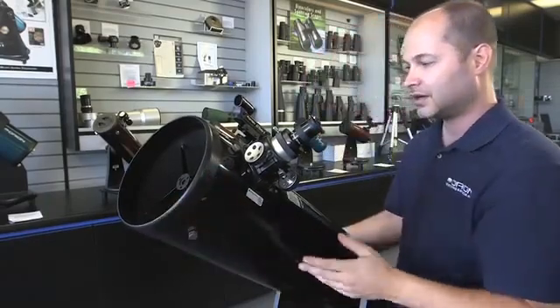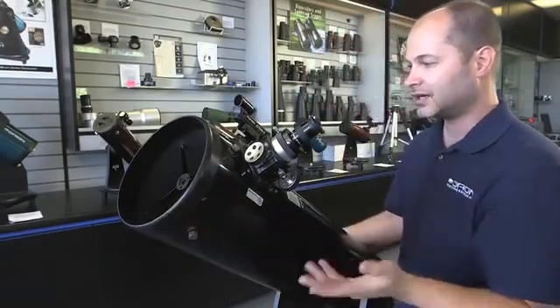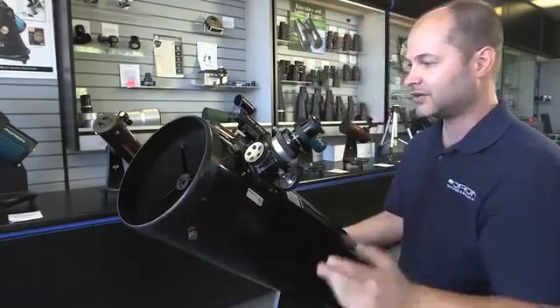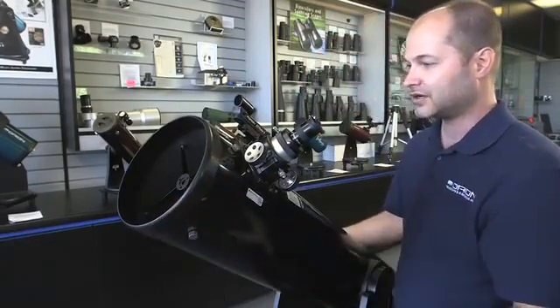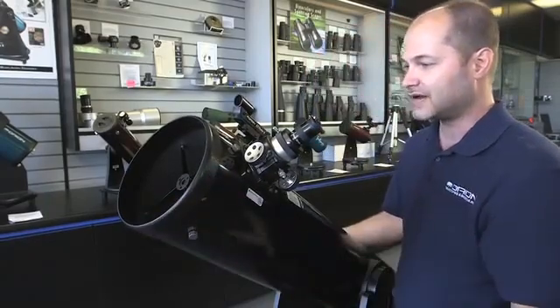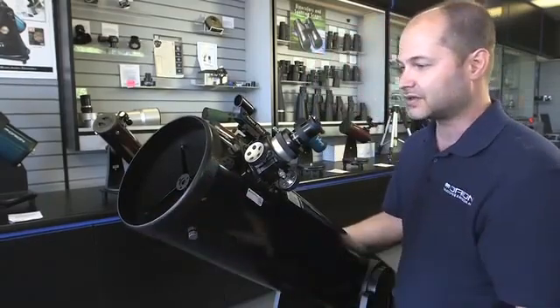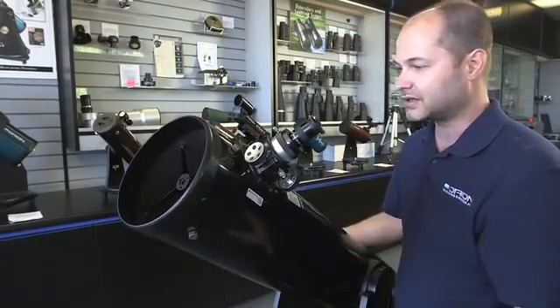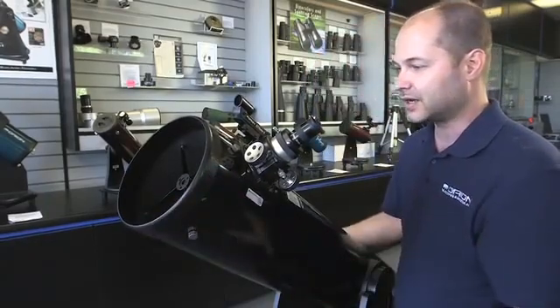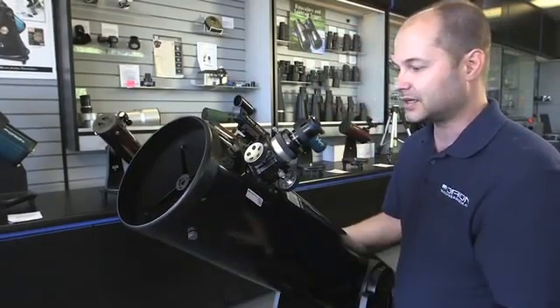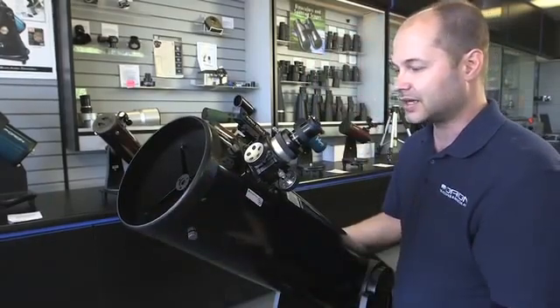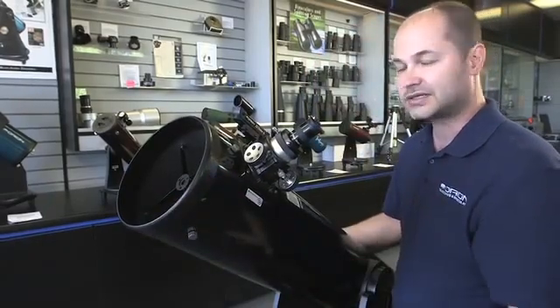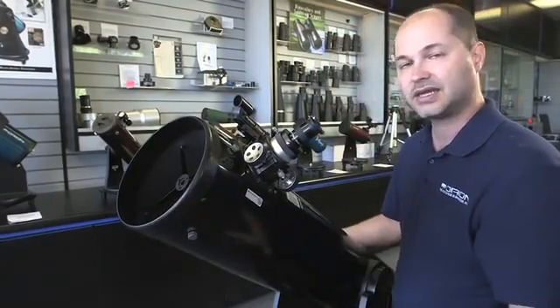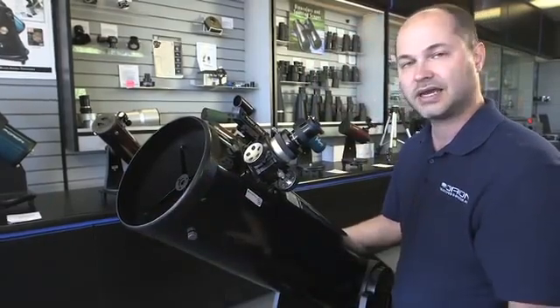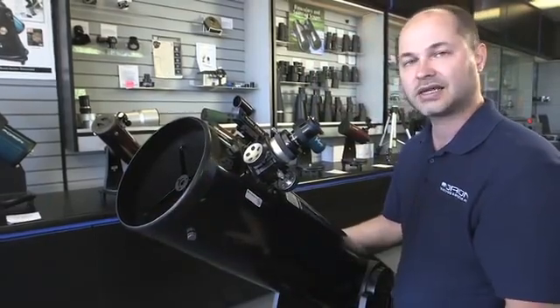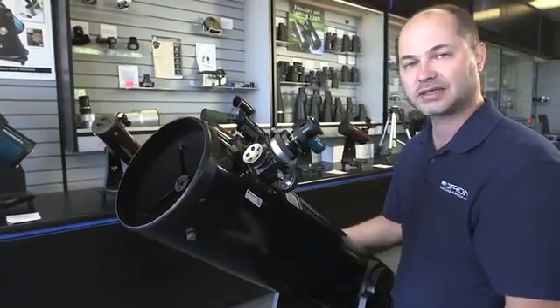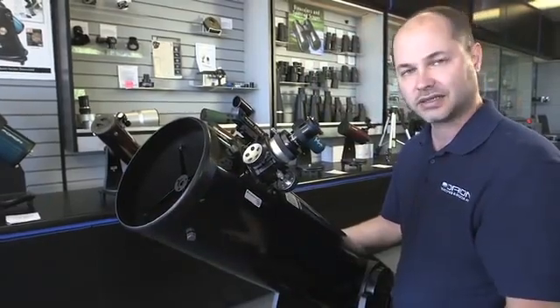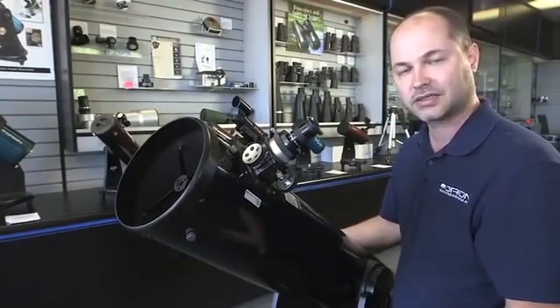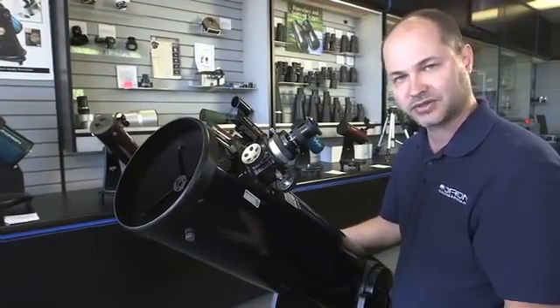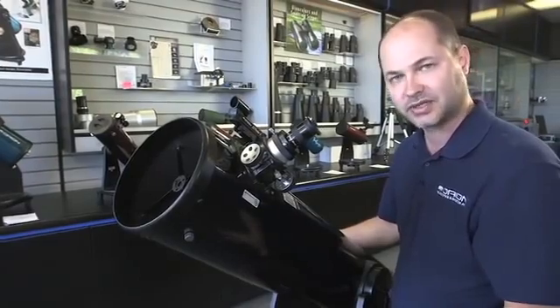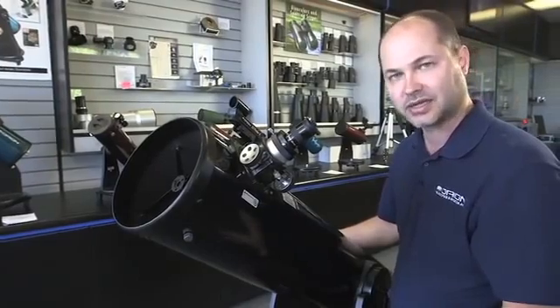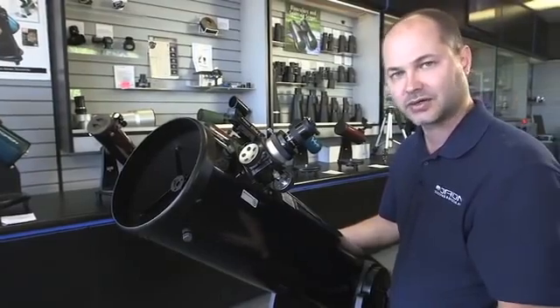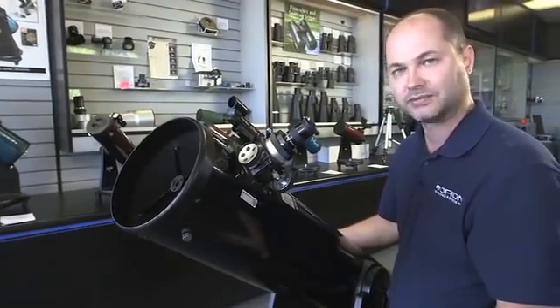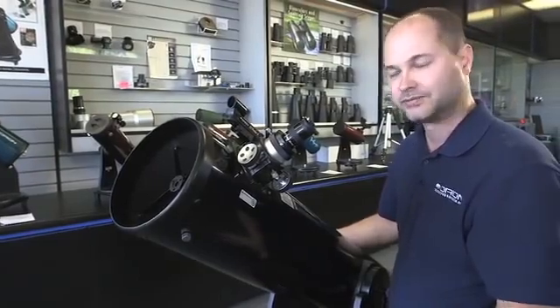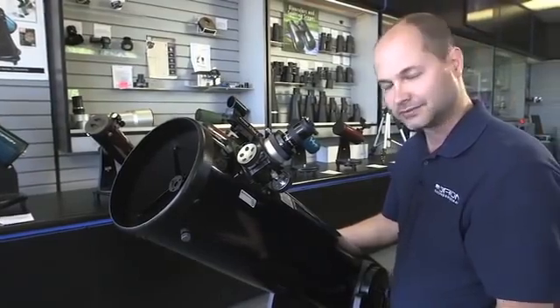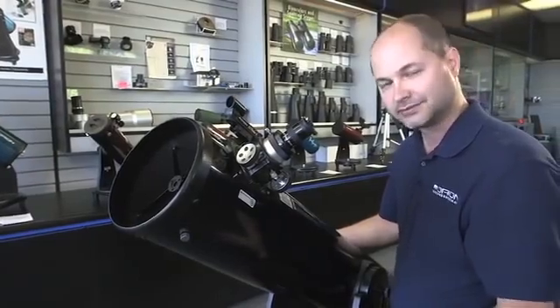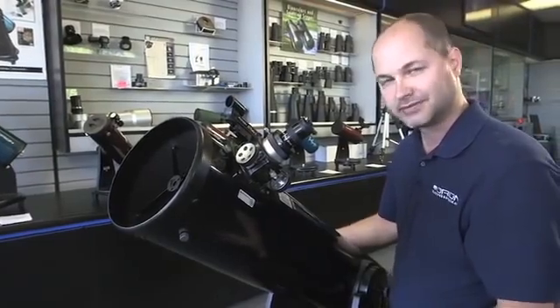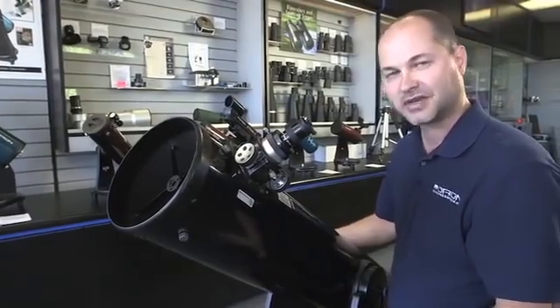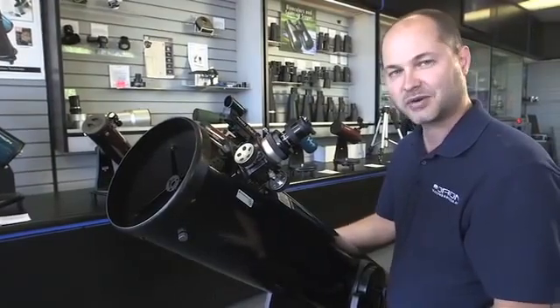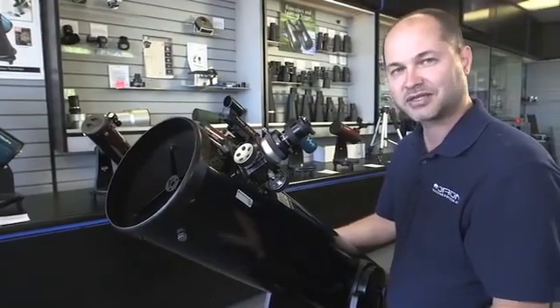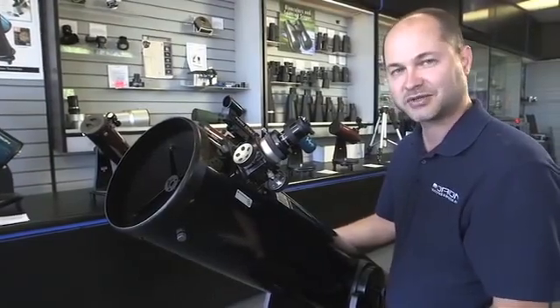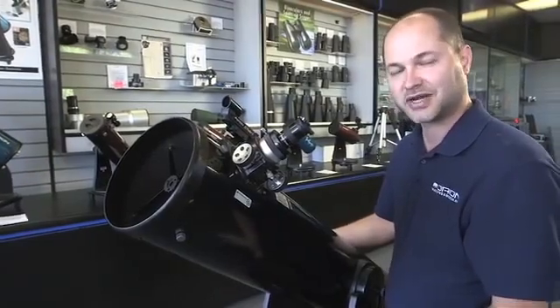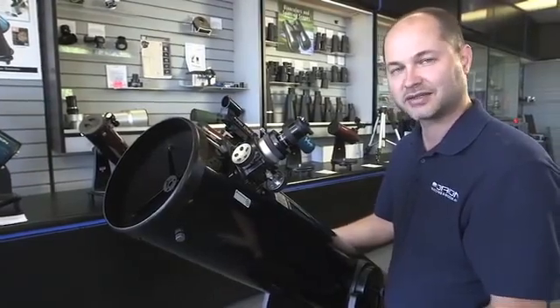All right, there you have it — the Orion XT-8 Classic Dobsonian Telescope. Thank you very much. Clear skies.